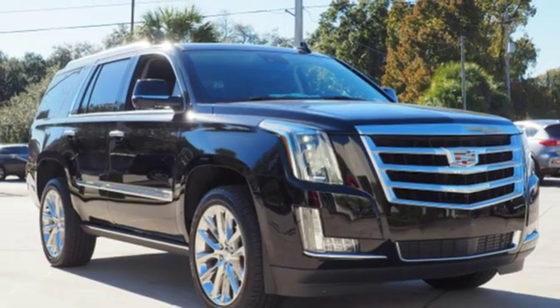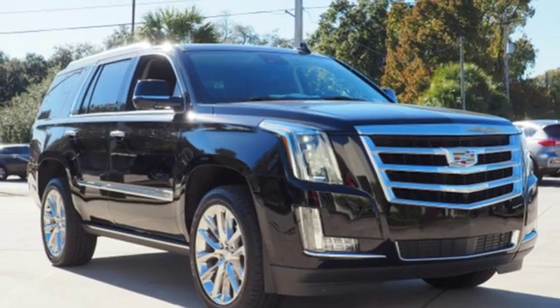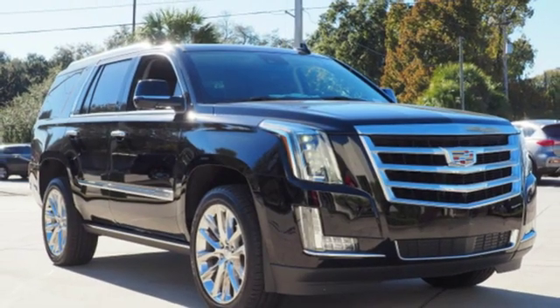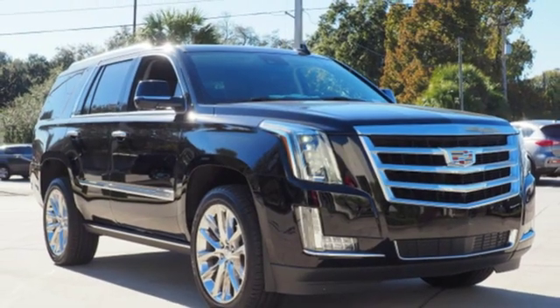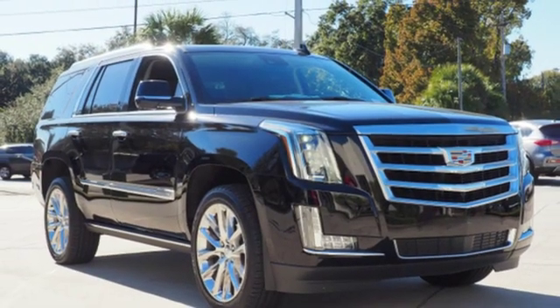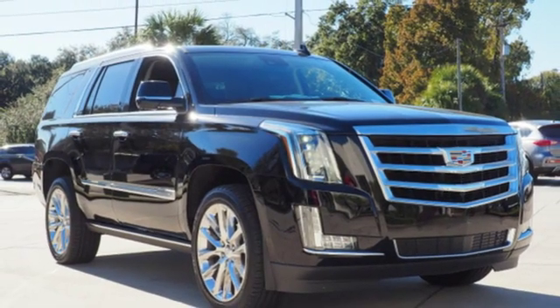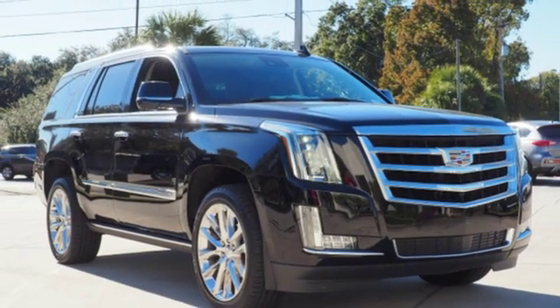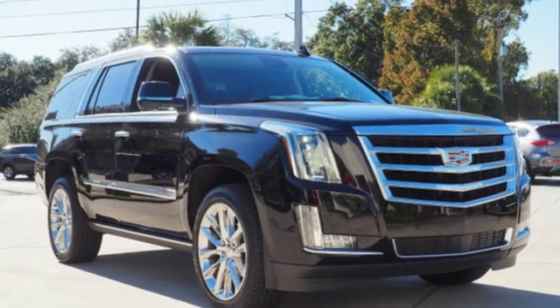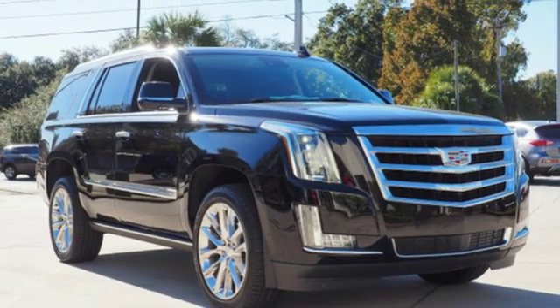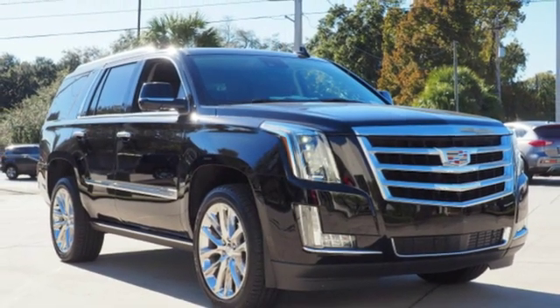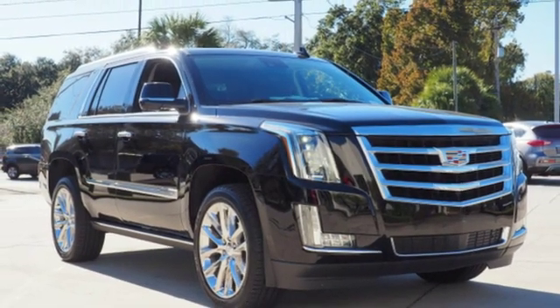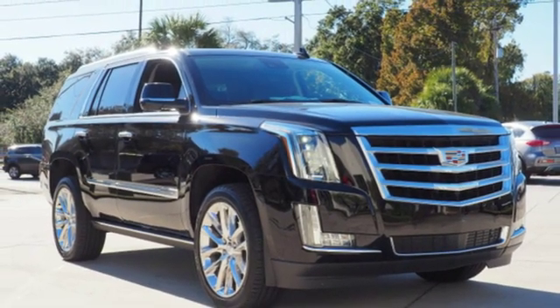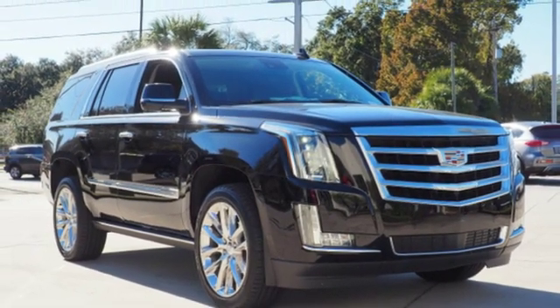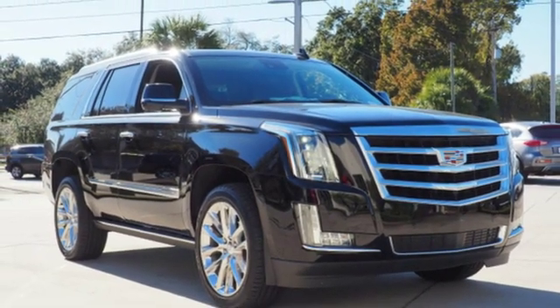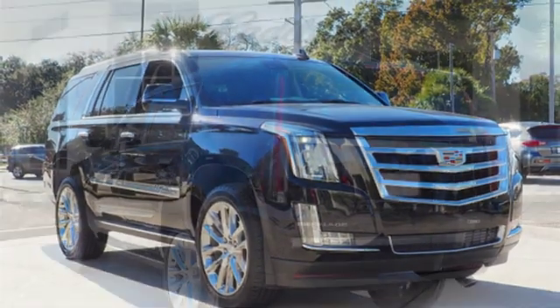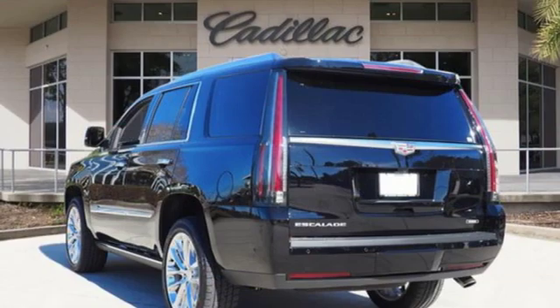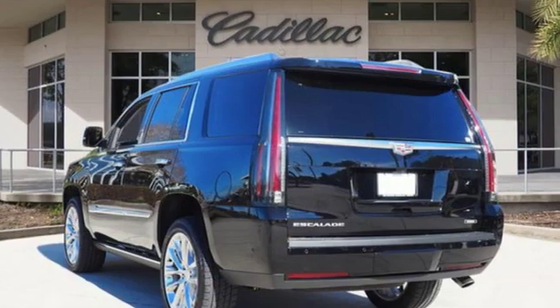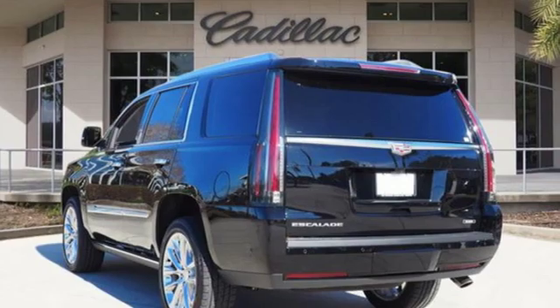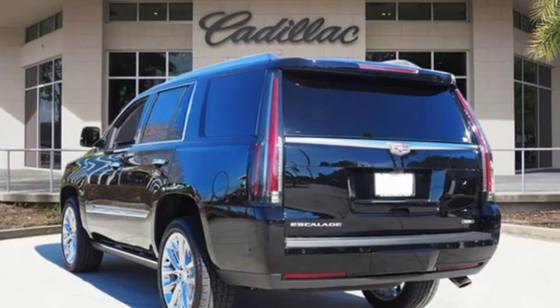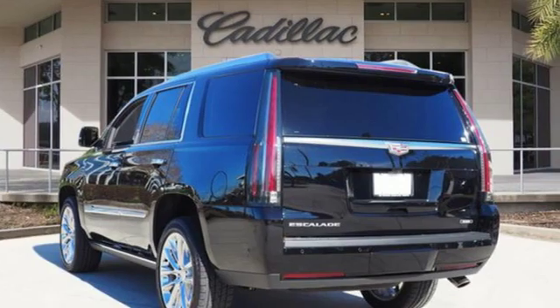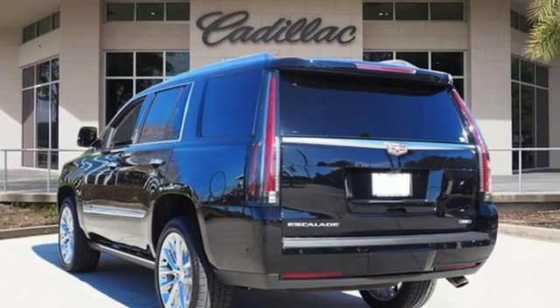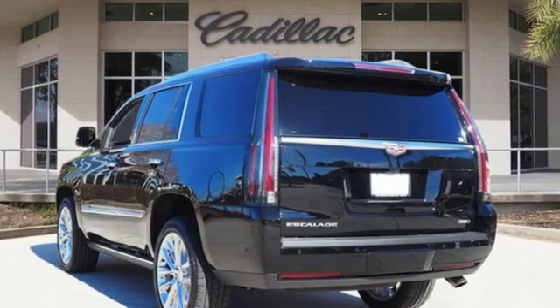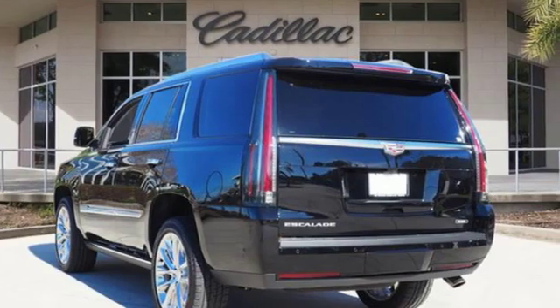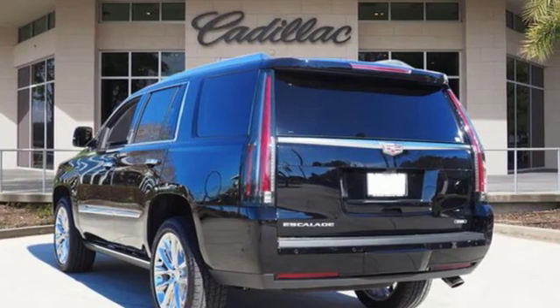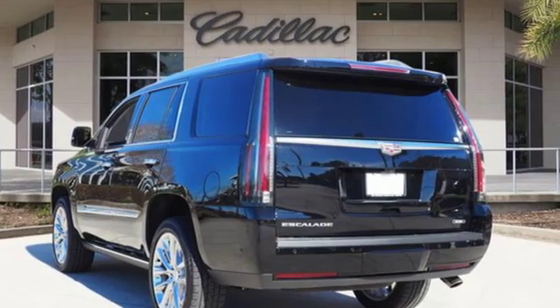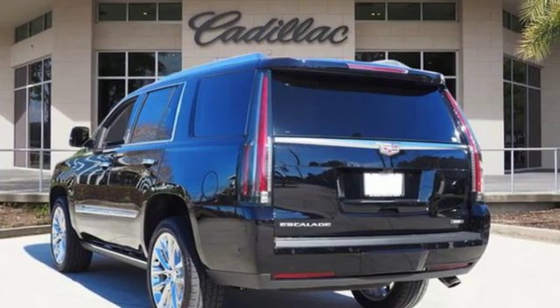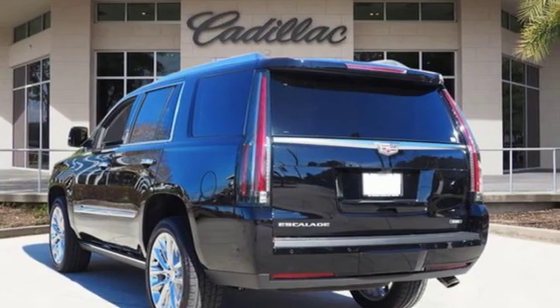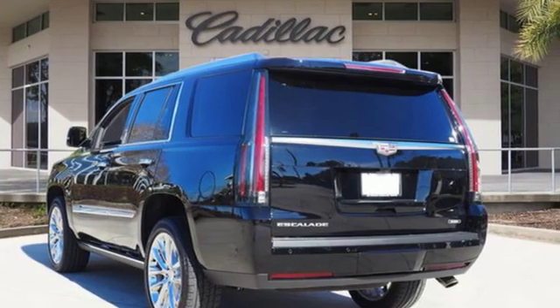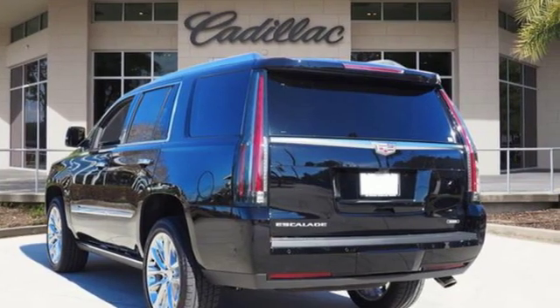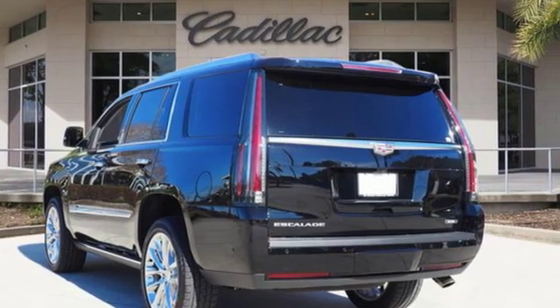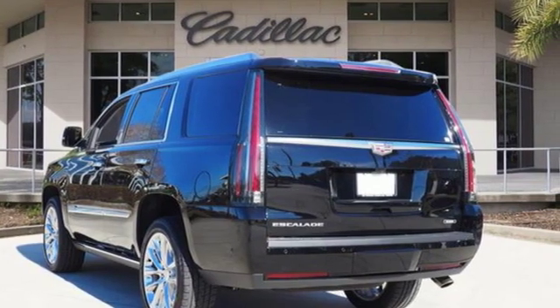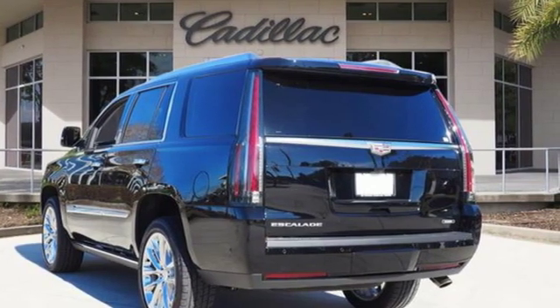V8 engine, hands-free liftgate, magnetic fluid filled shocks, and automatic transmission.